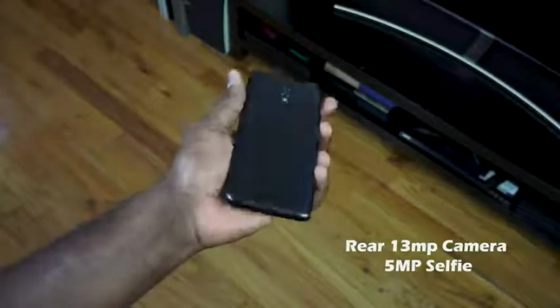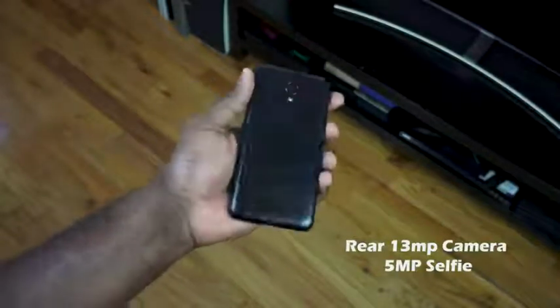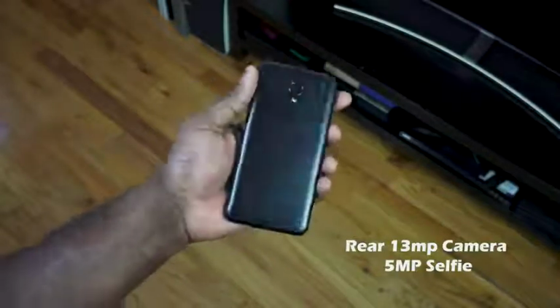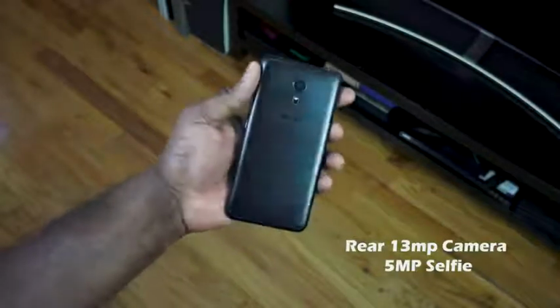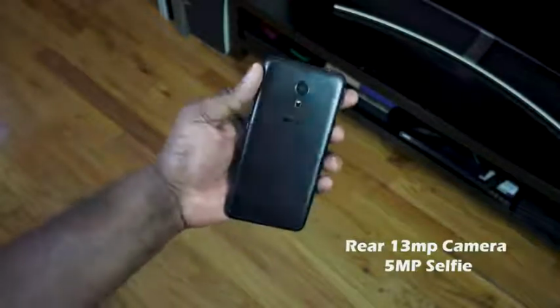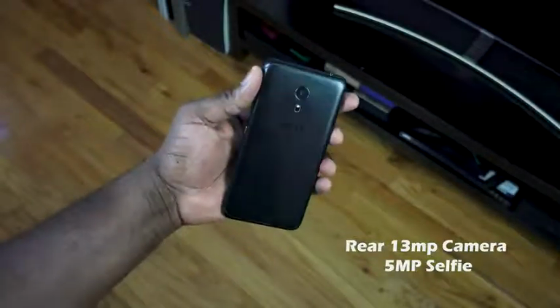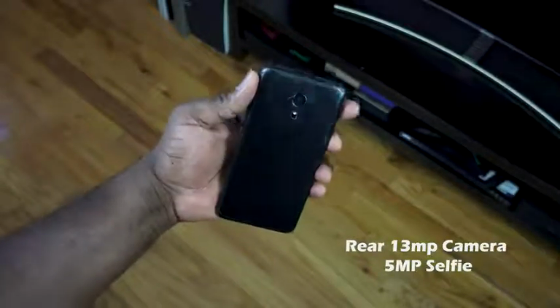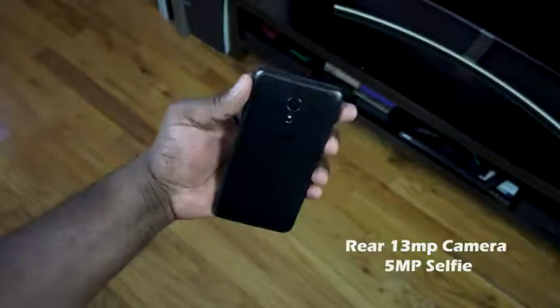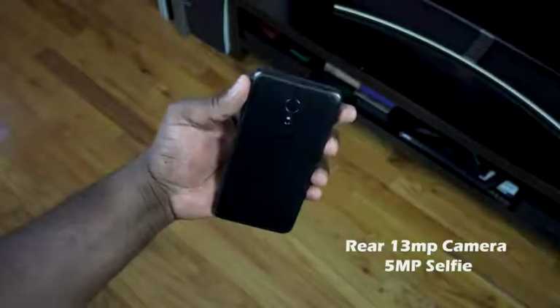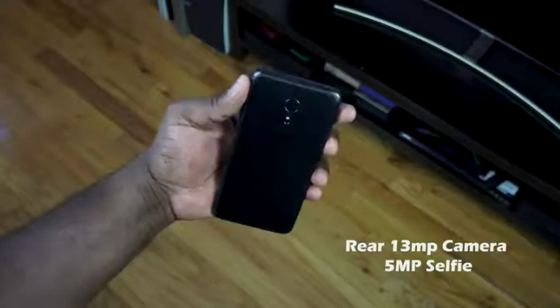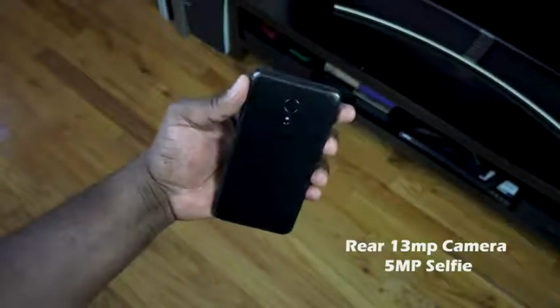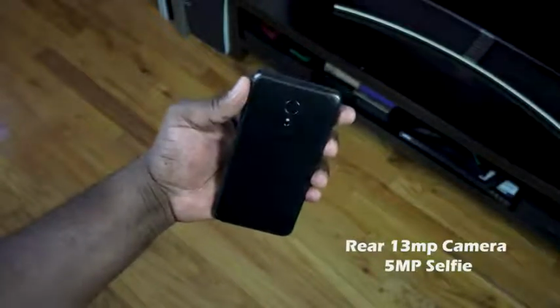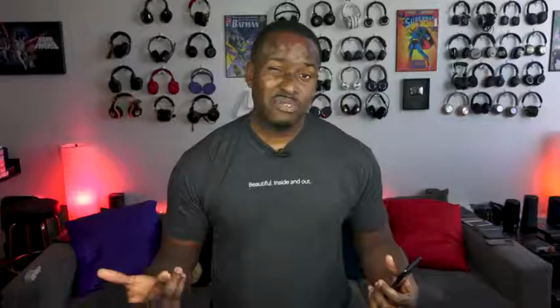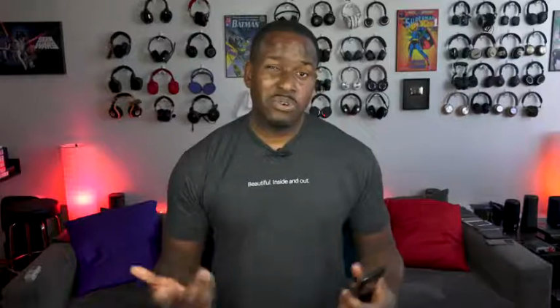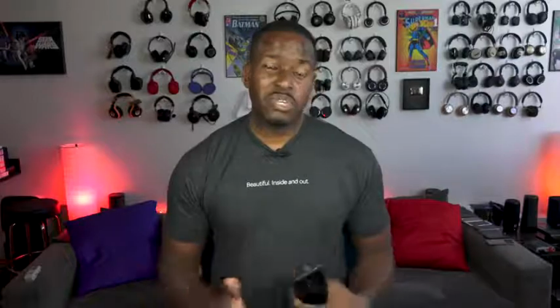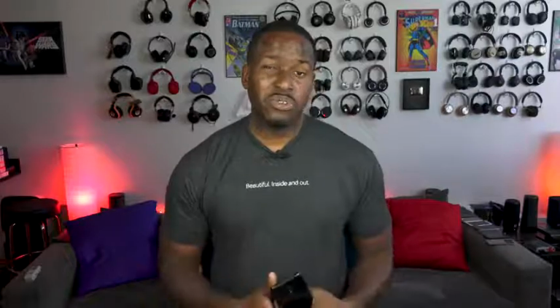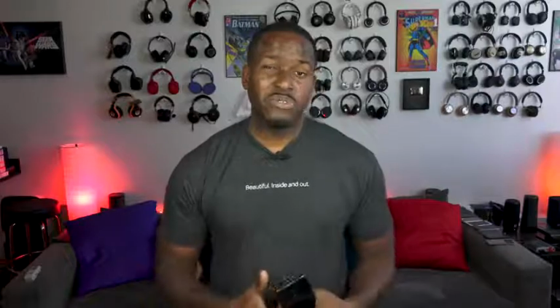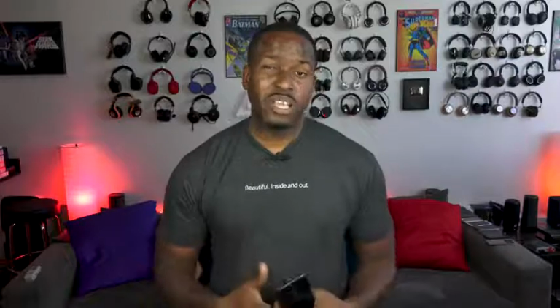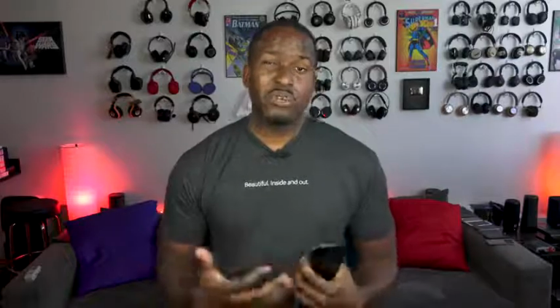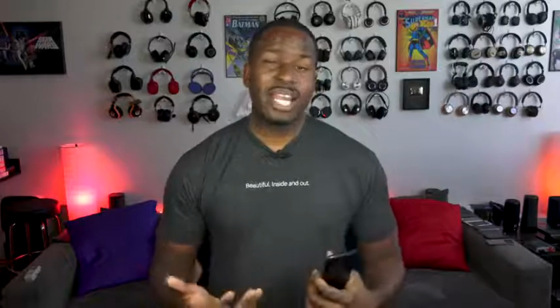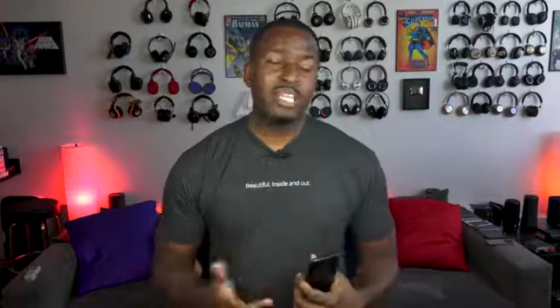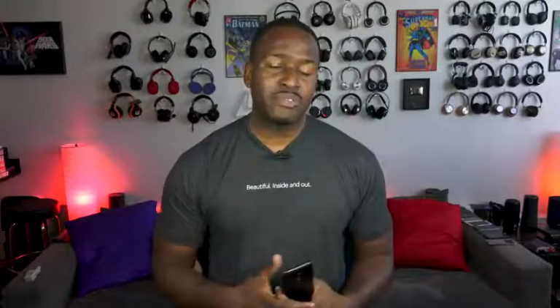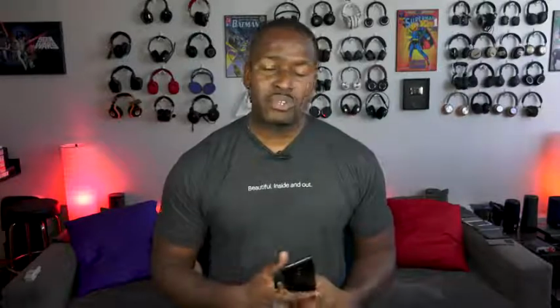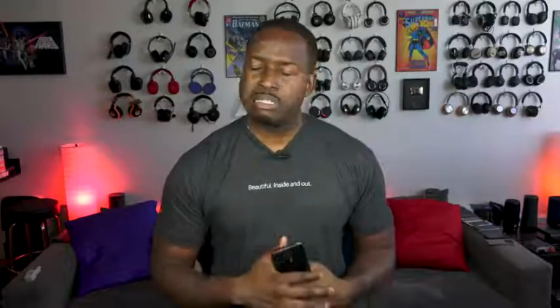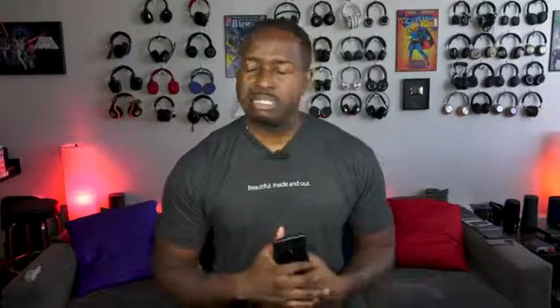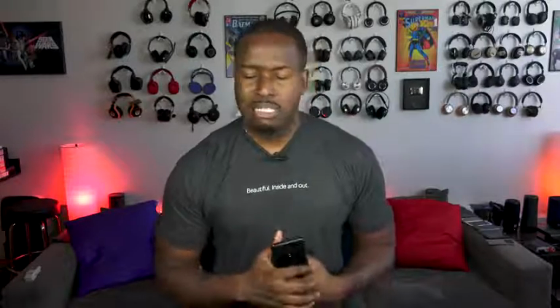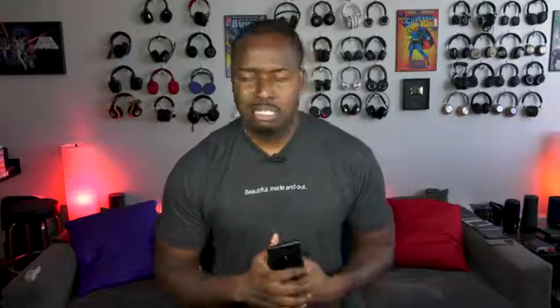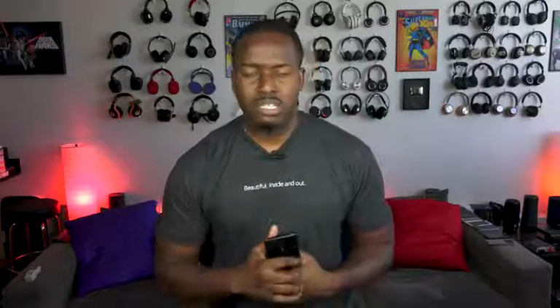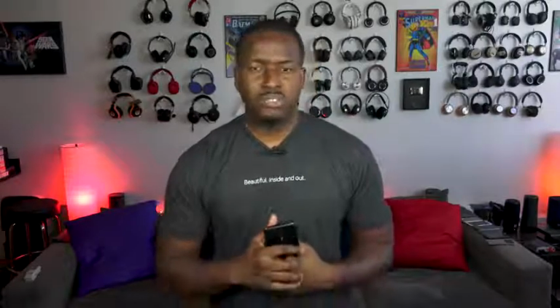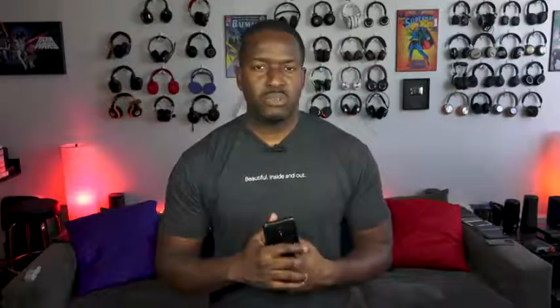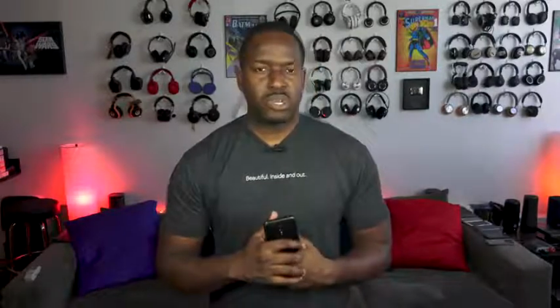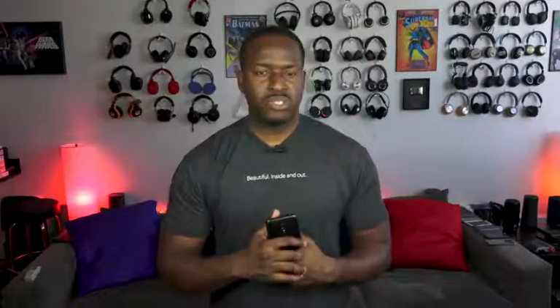Those cameras, especially the rear camera, will give you decent photos as long as you have good lighting. So remember, if it's well lit you can take a photo and it will look fine. Low lighting, of course, not so much.